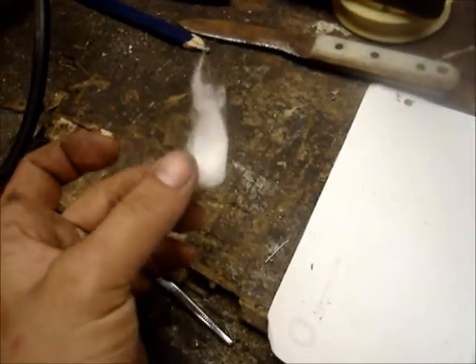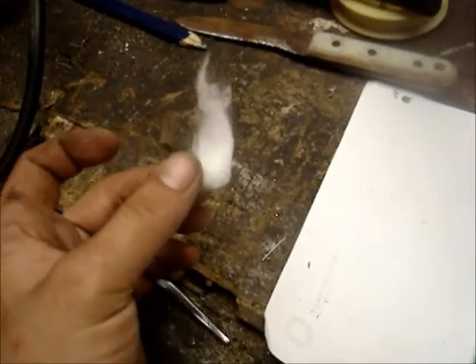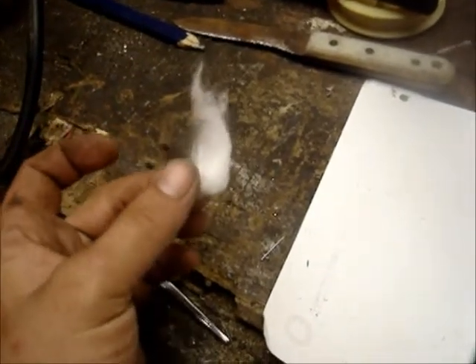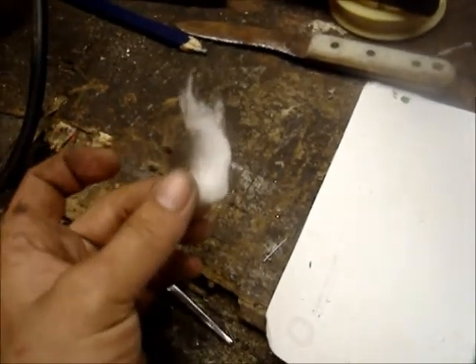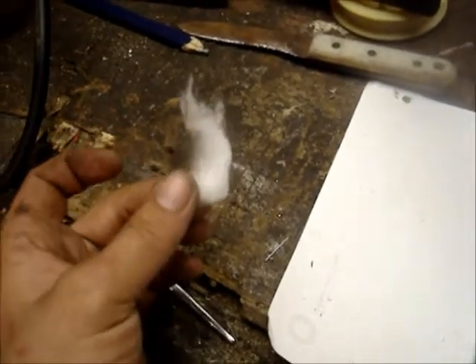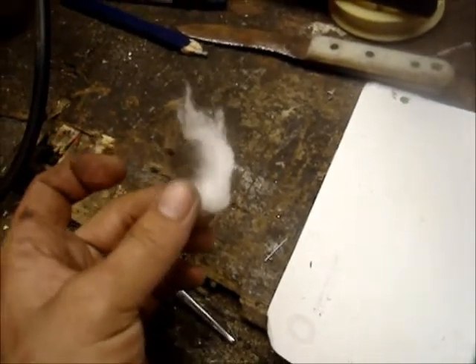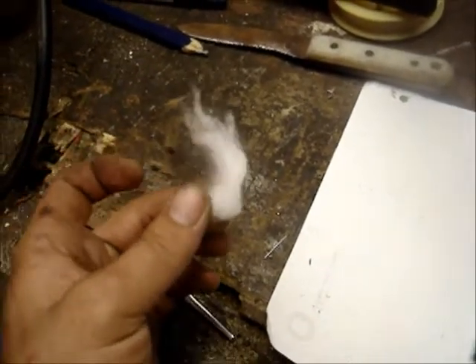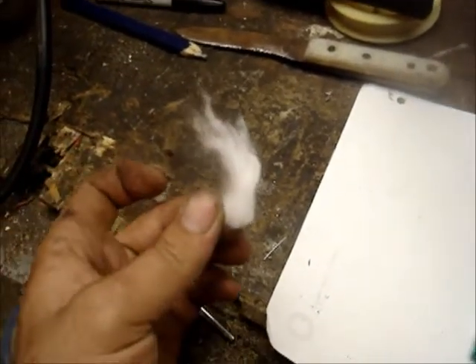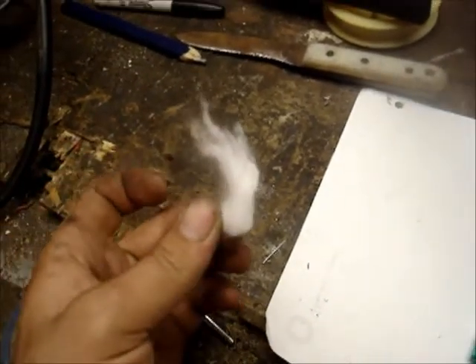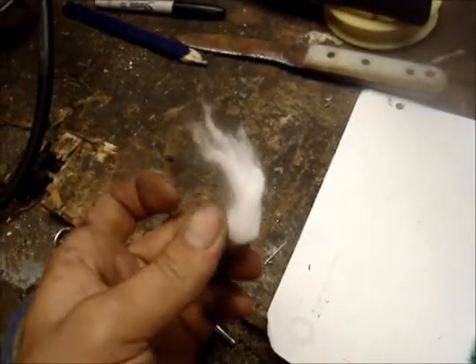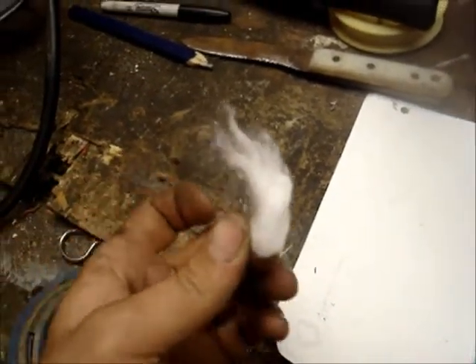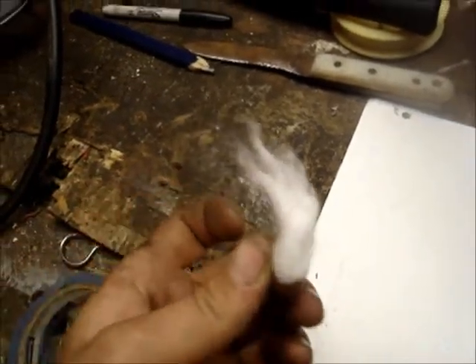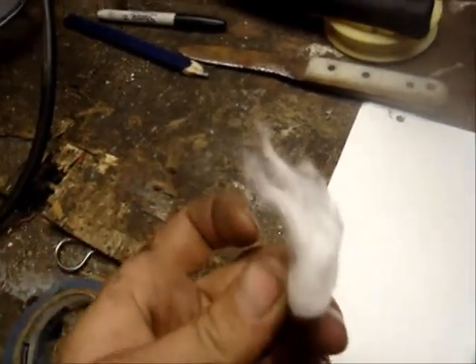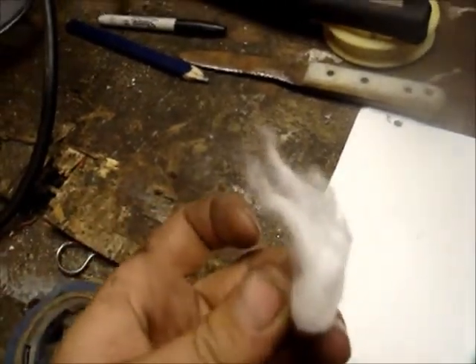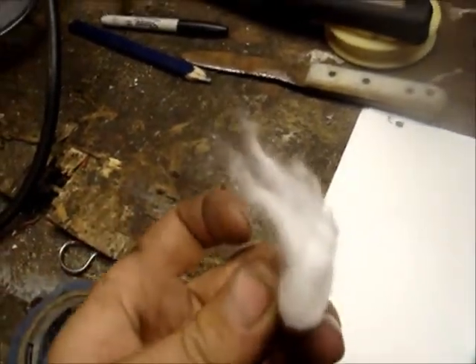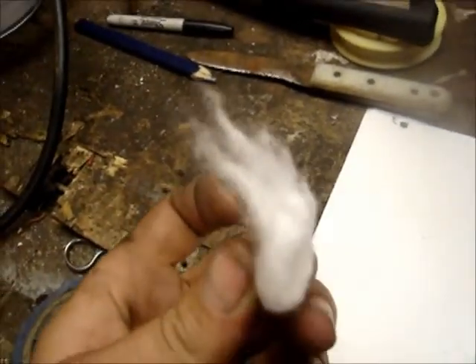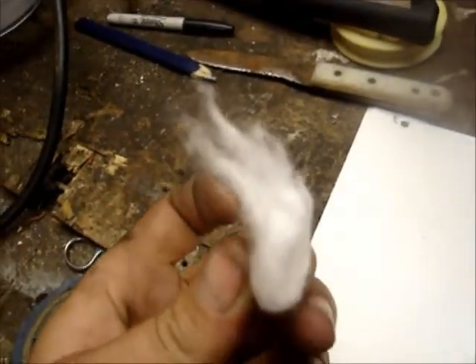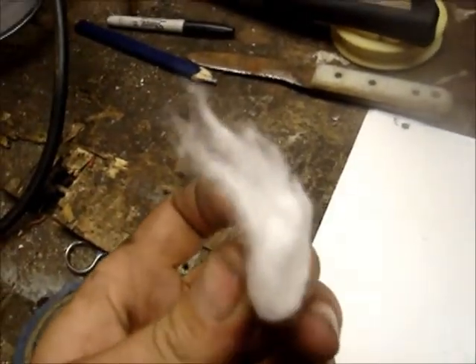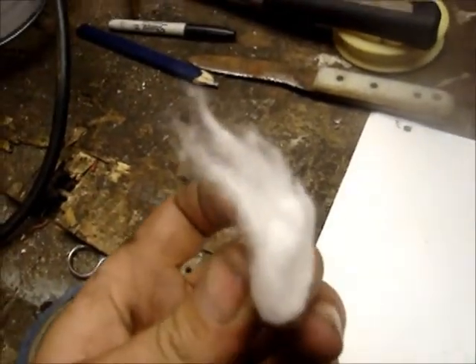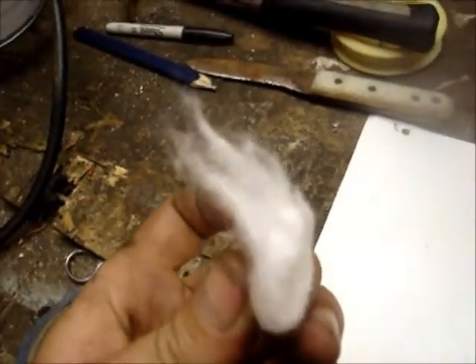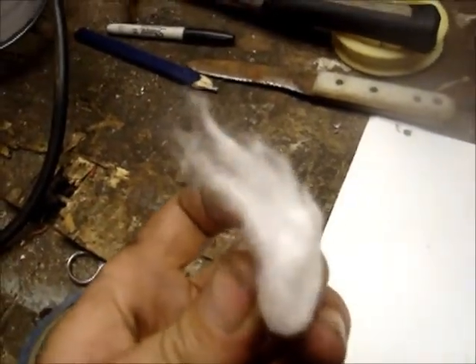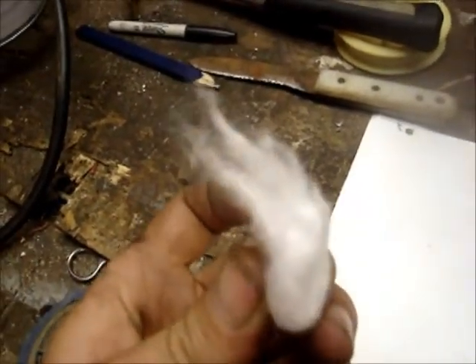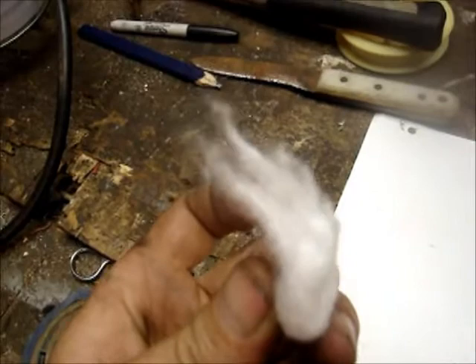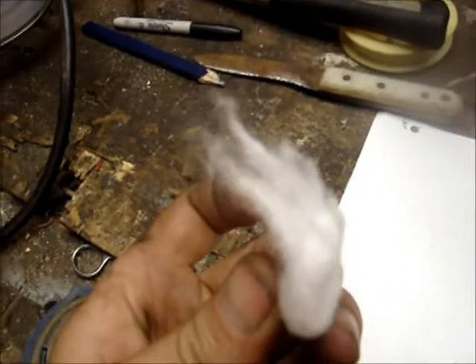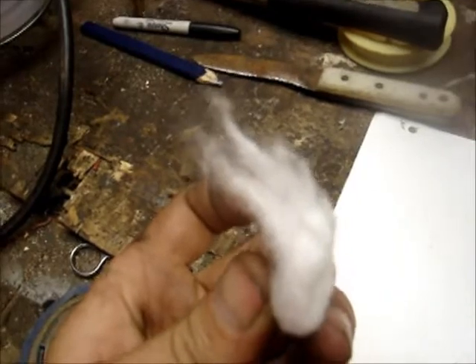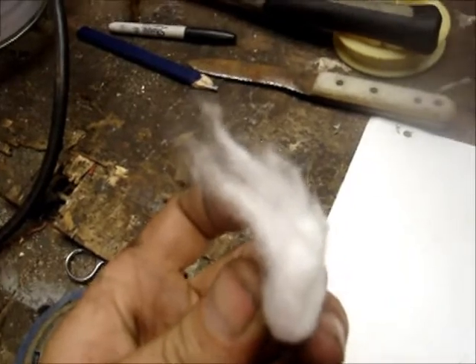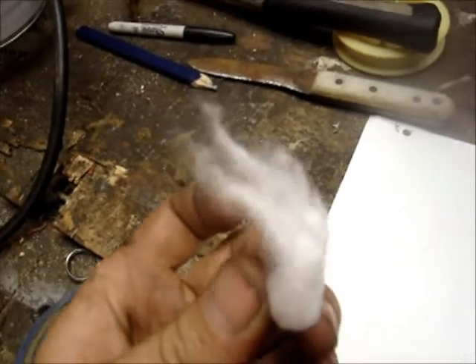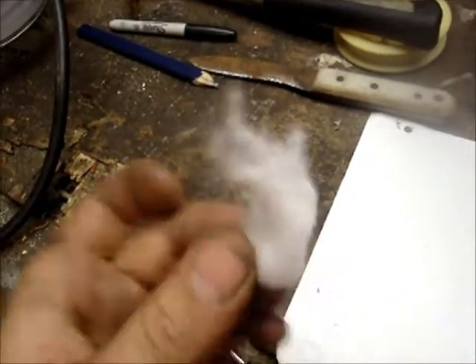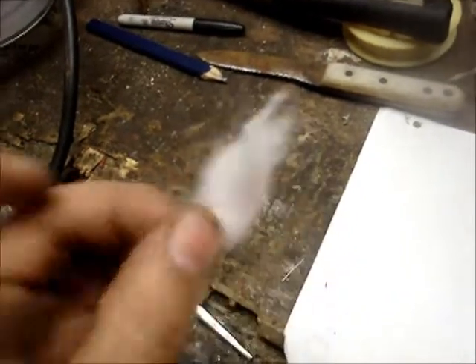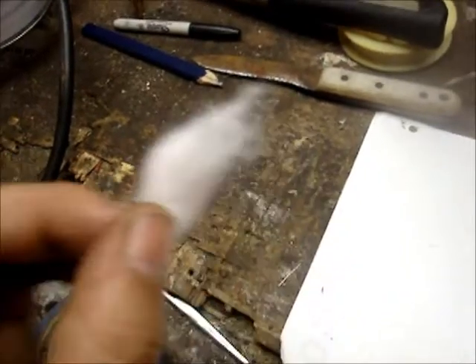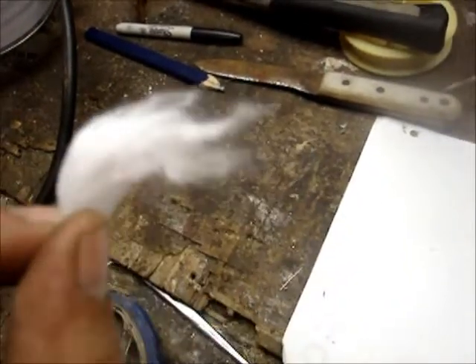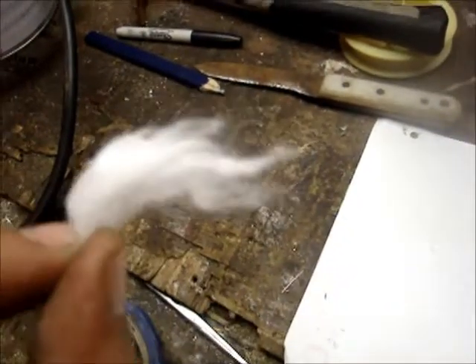It's a small piece torn off. I'm gonna leave it fluffy — I'm not gonna twist it or anything.